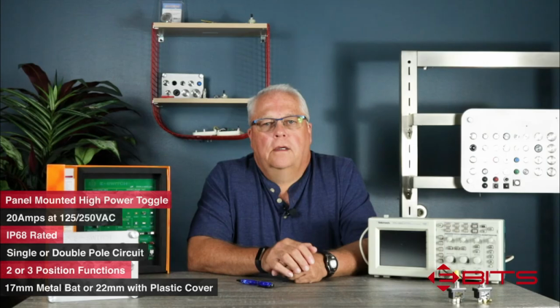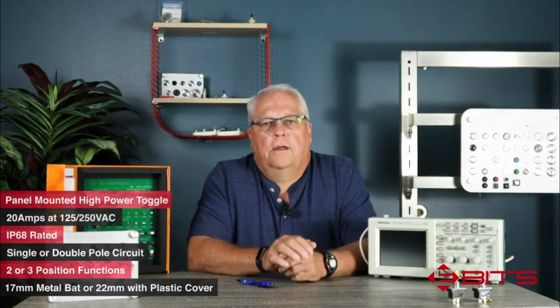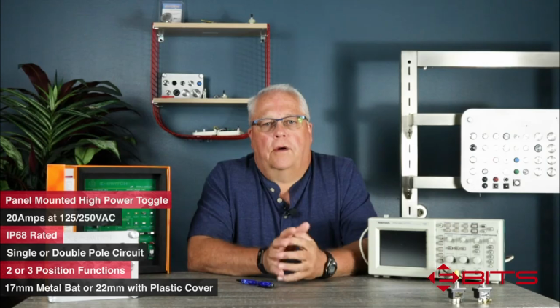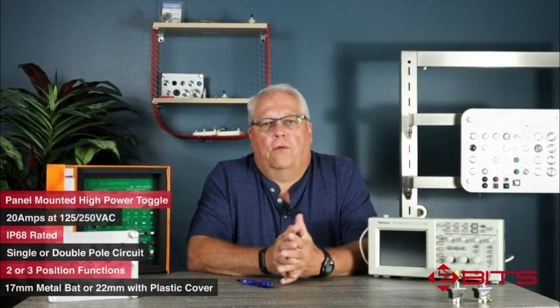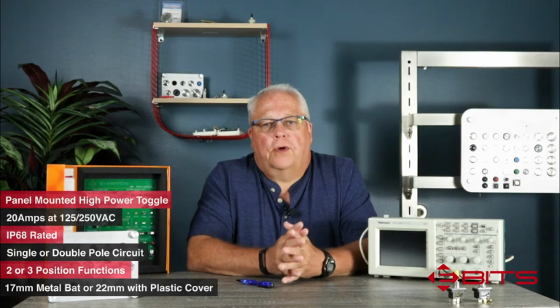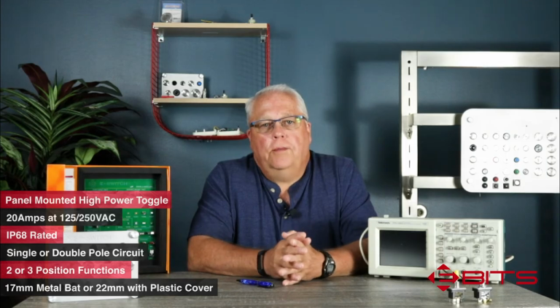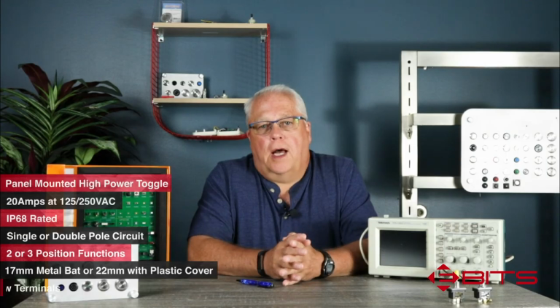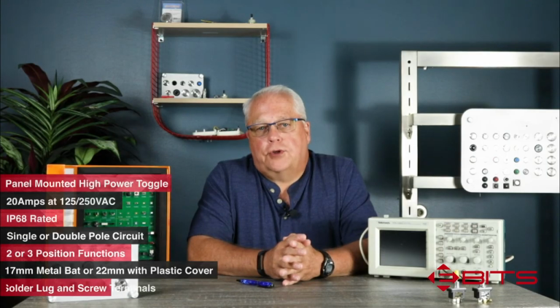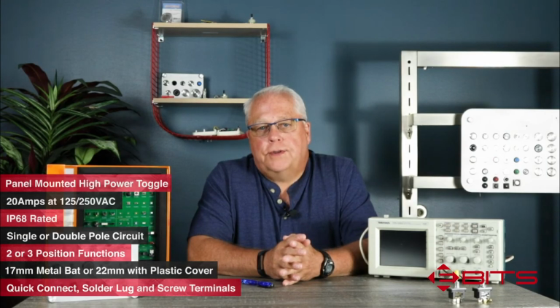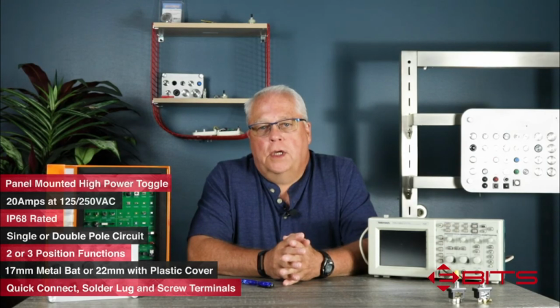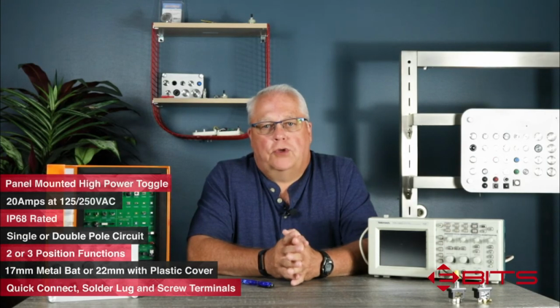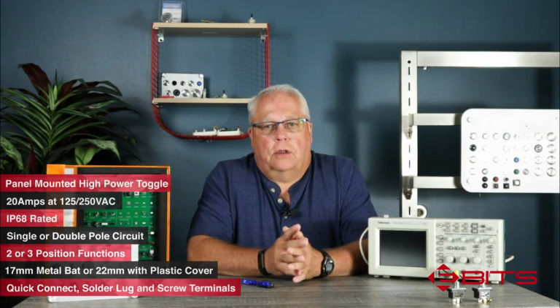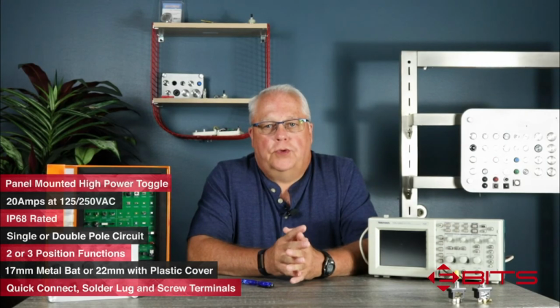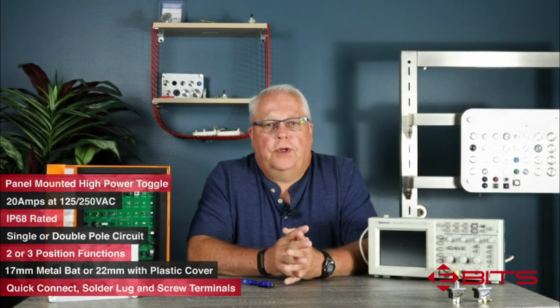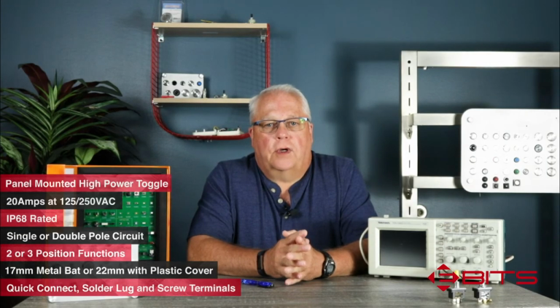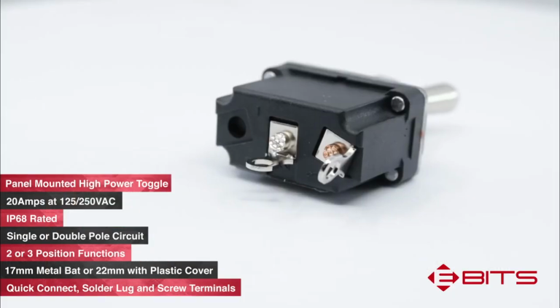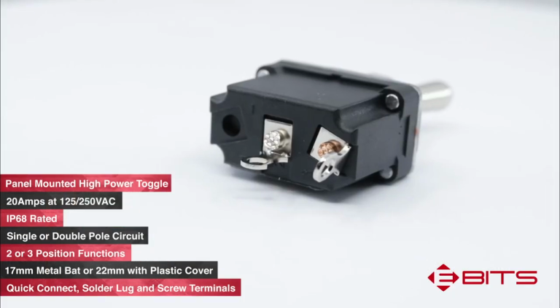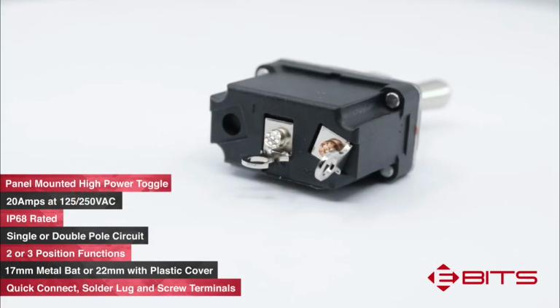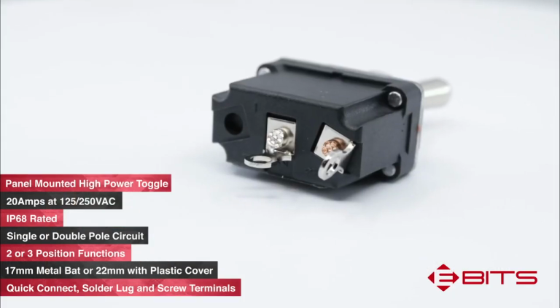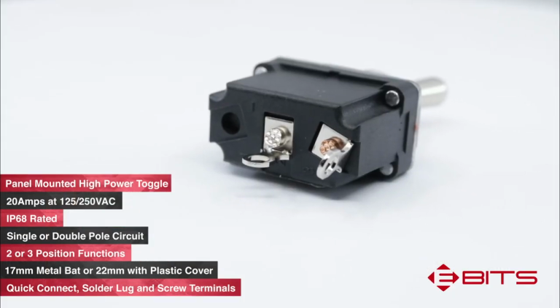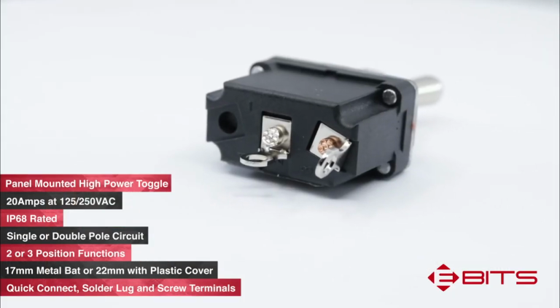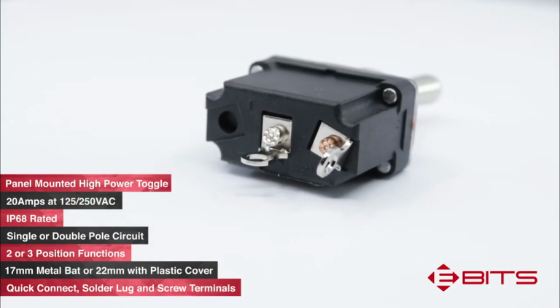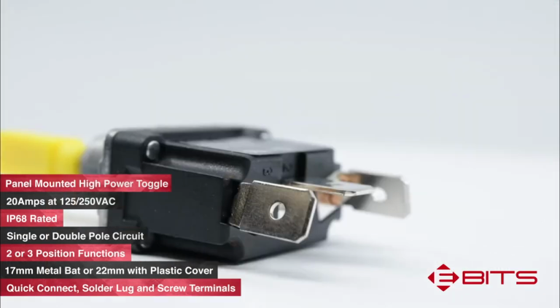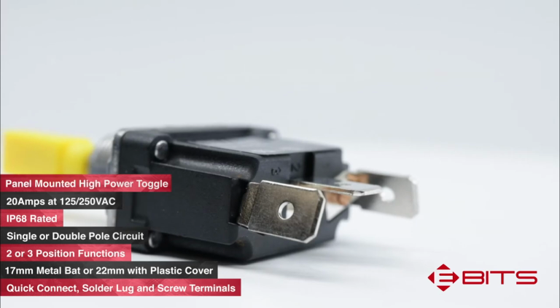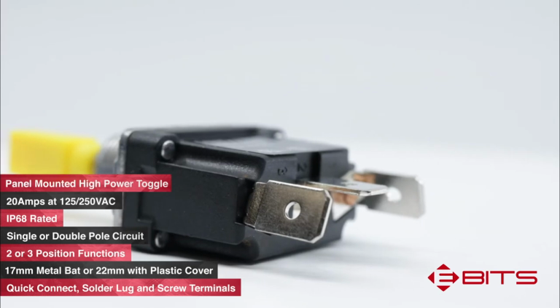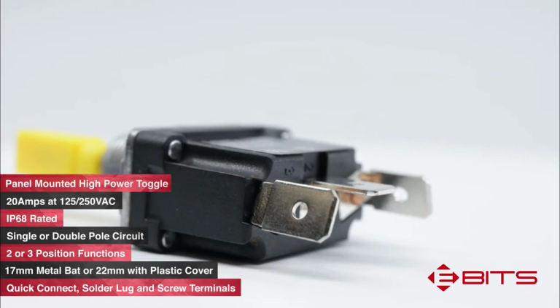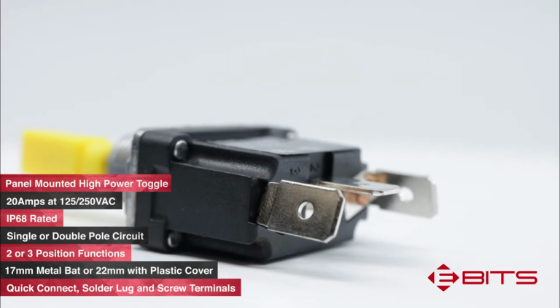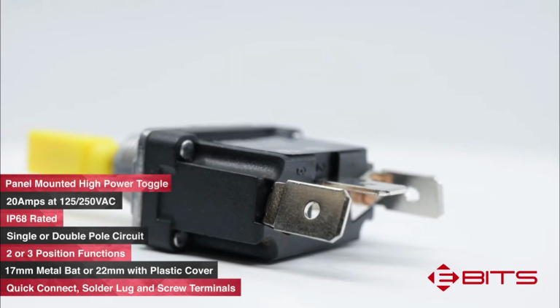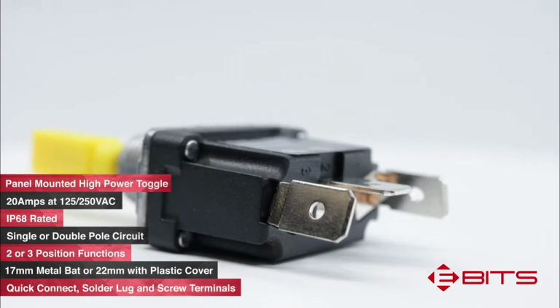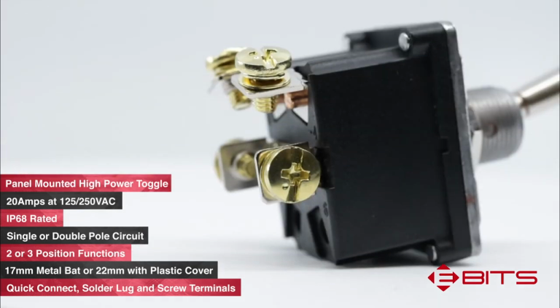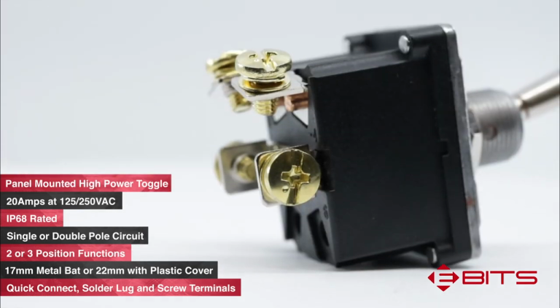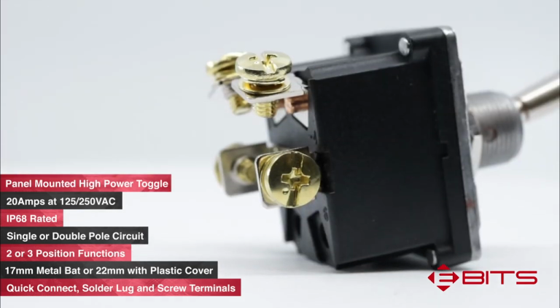There are four terminal options which include two different quick connect terminal sizes, a solder lug terminal, and a screw terminal.